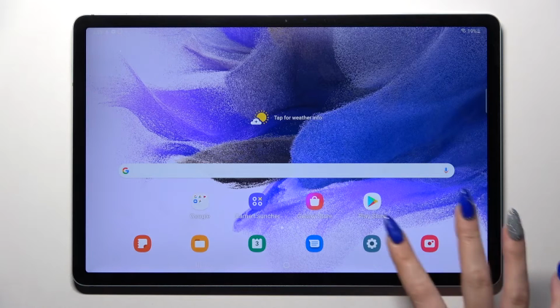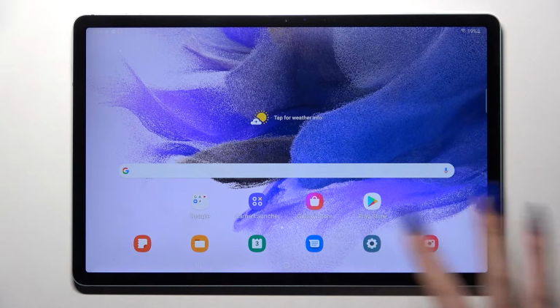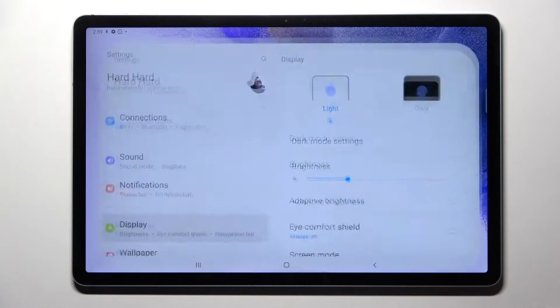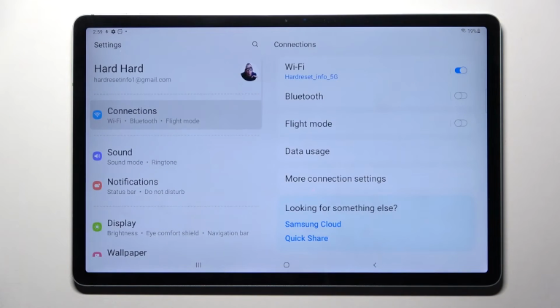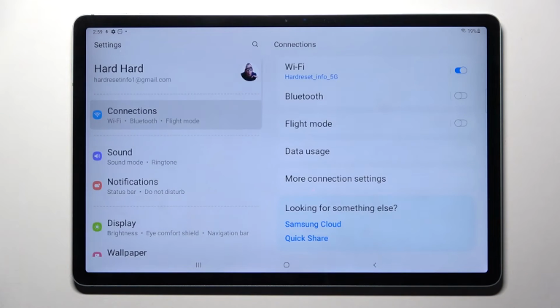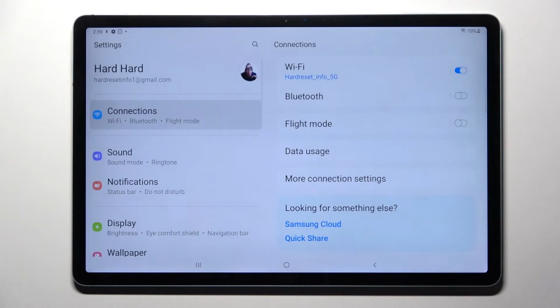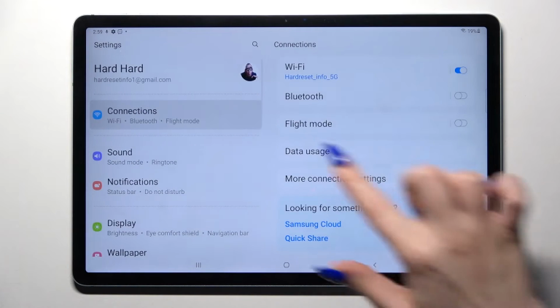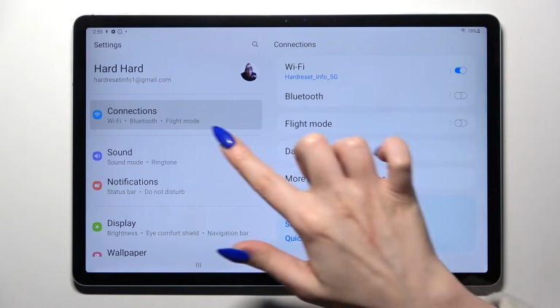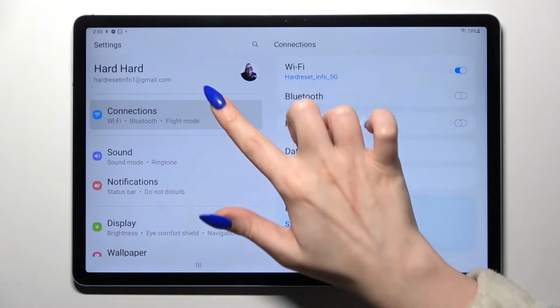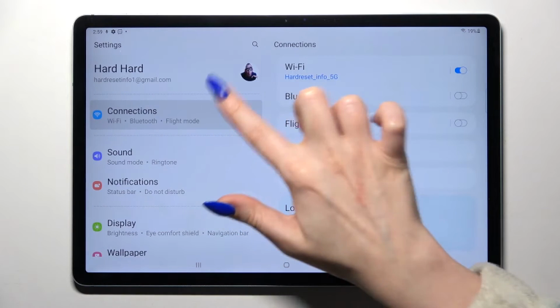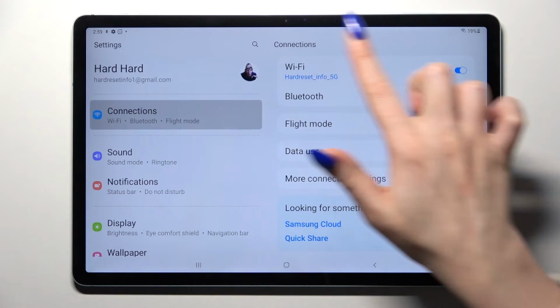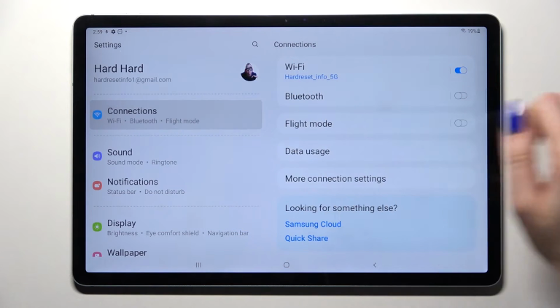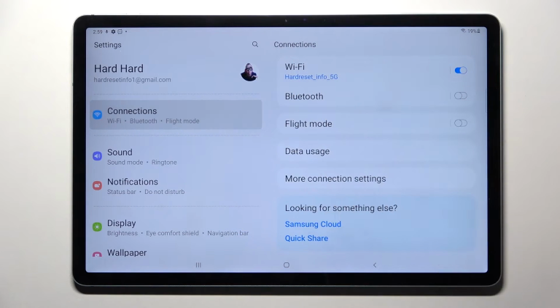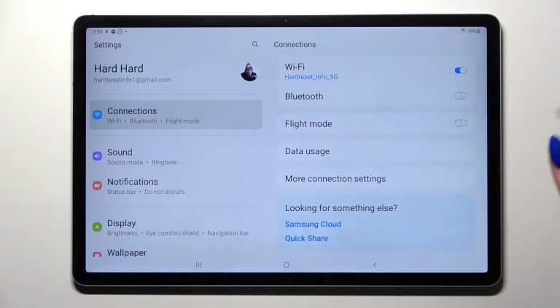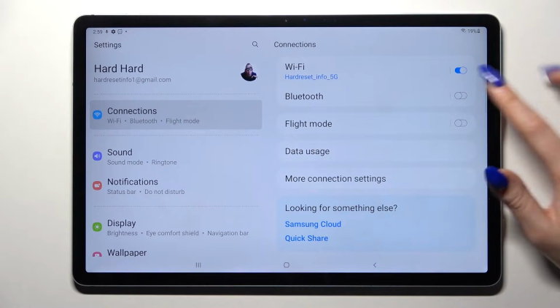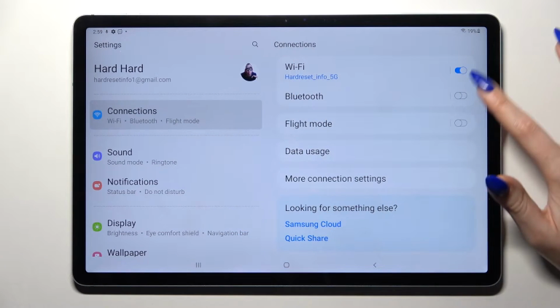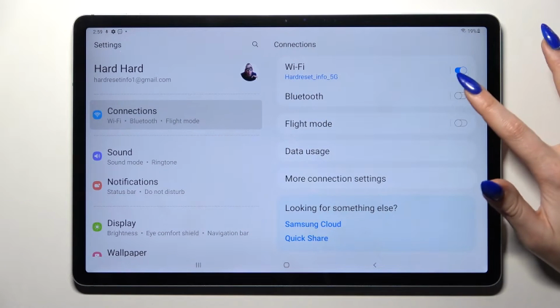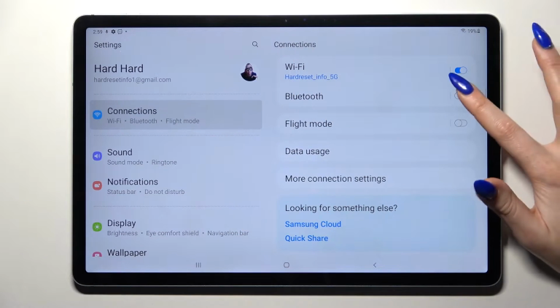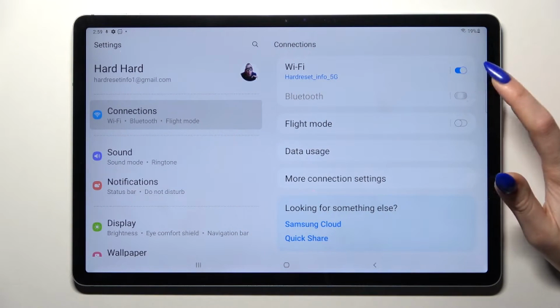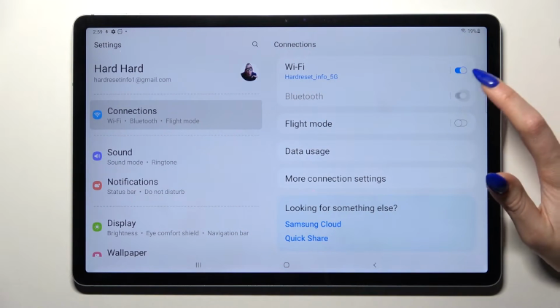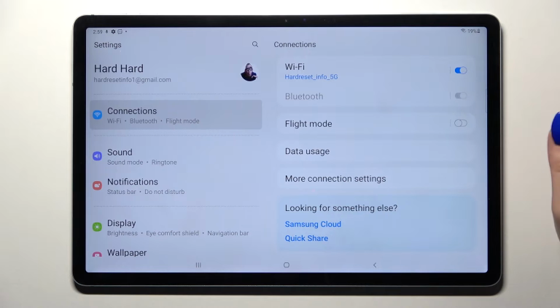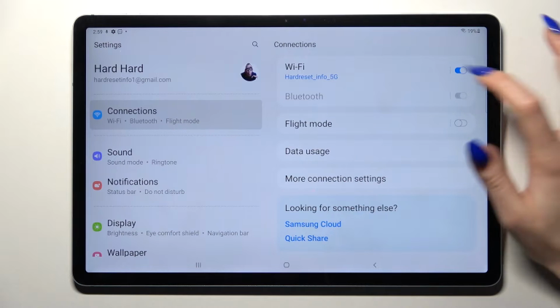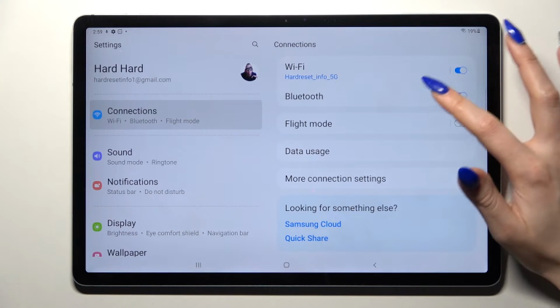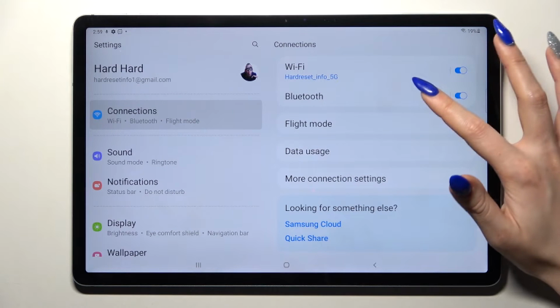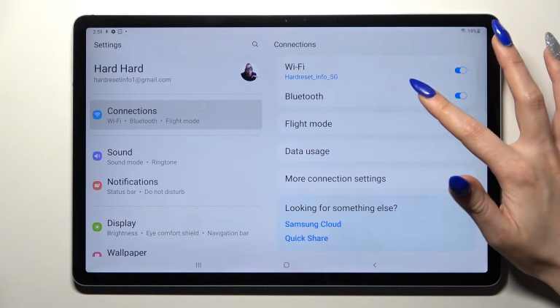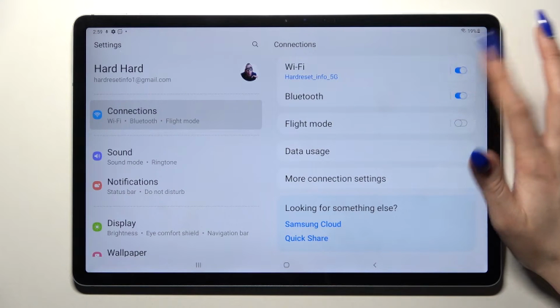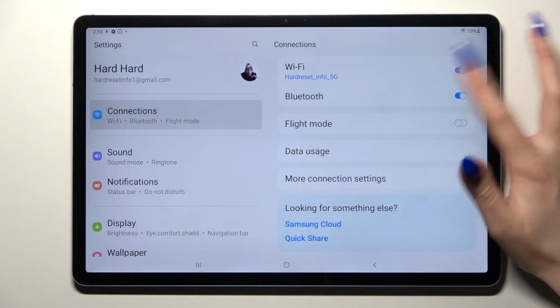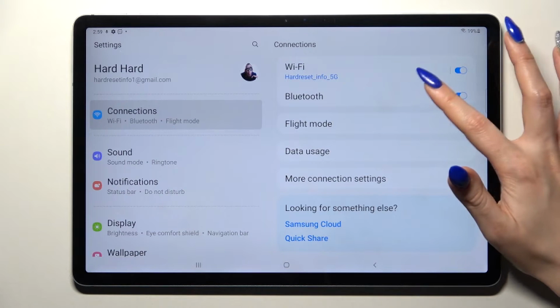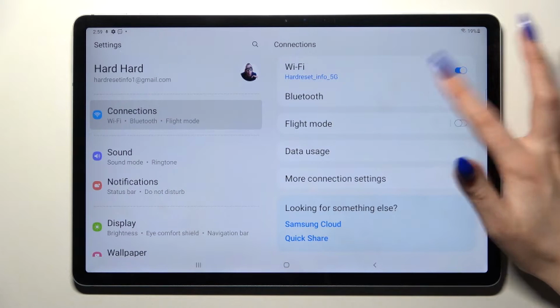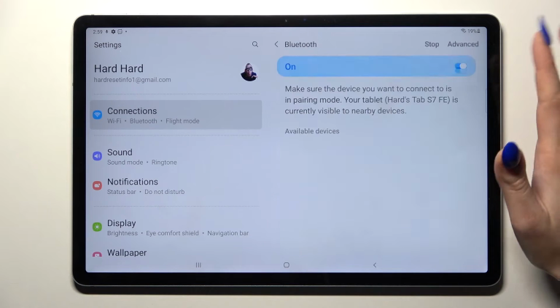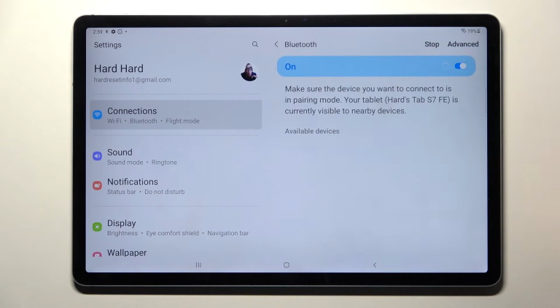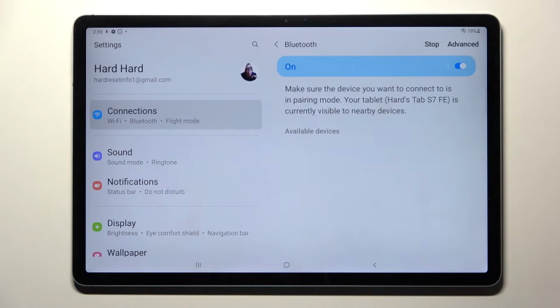Firstly, go into settings and tap on connections. Now tap on the toggle next to Bluetooth and click on the Bluetooth feature itself.